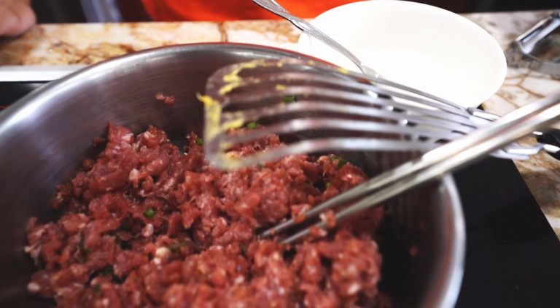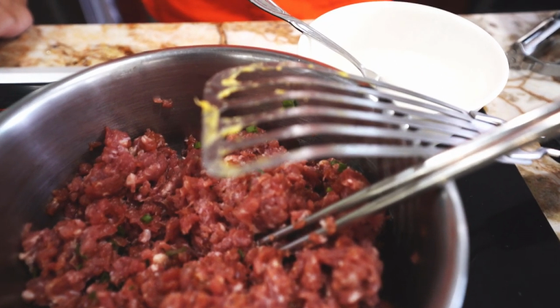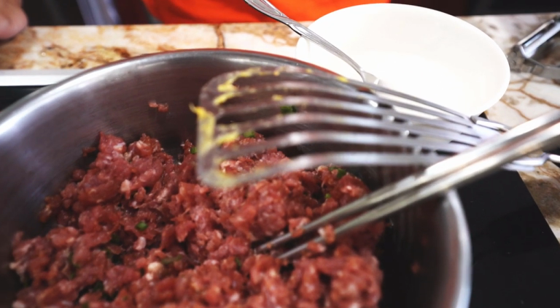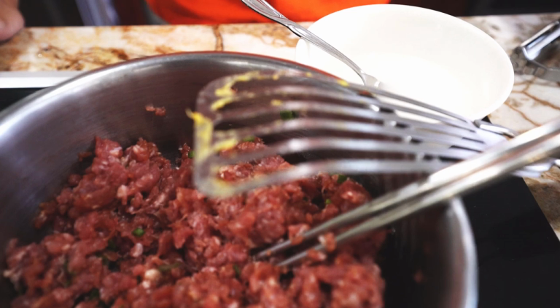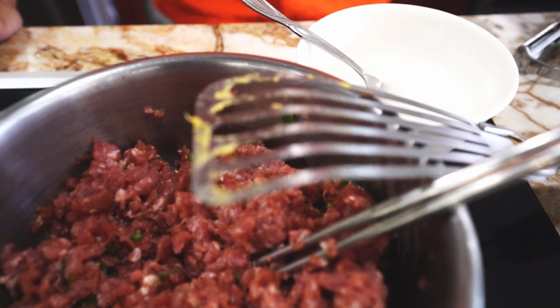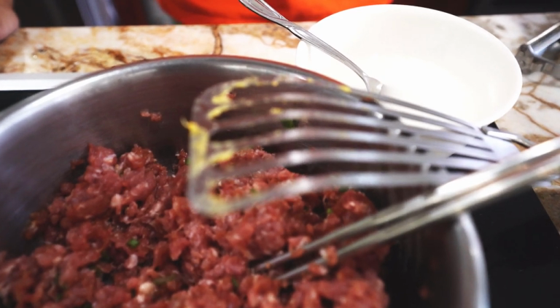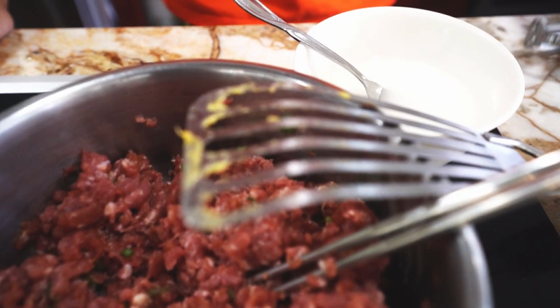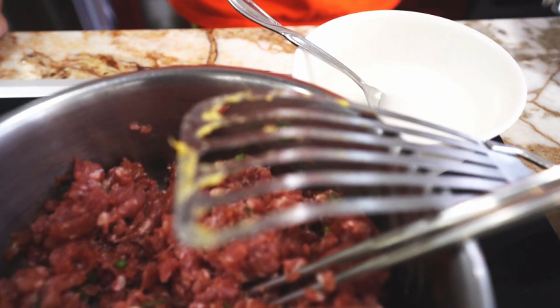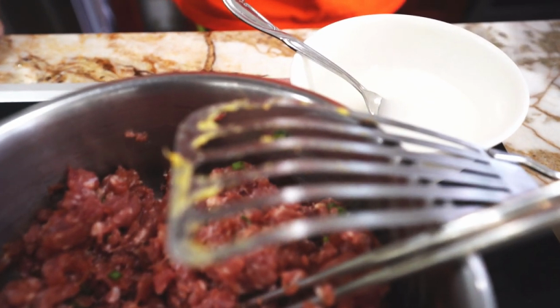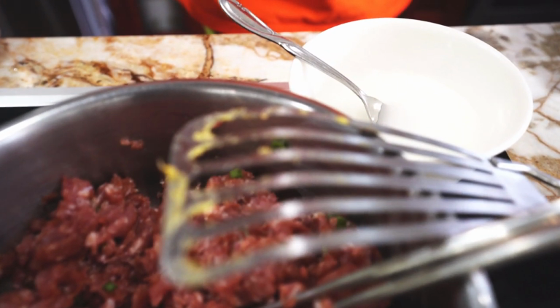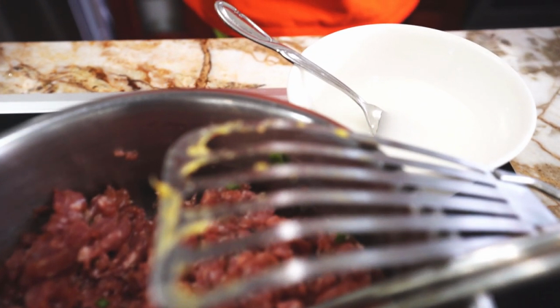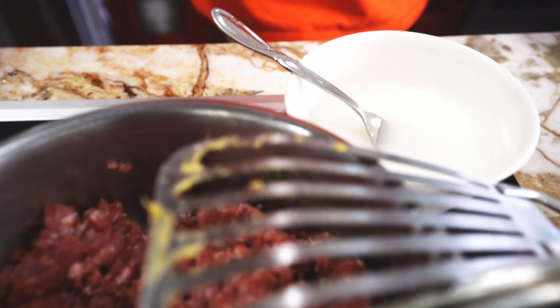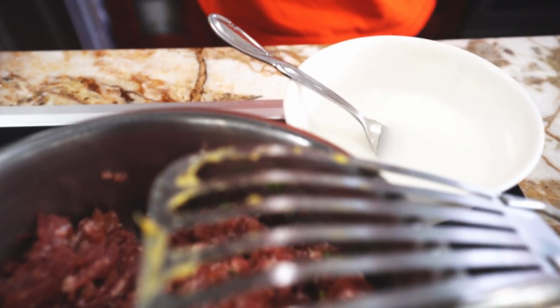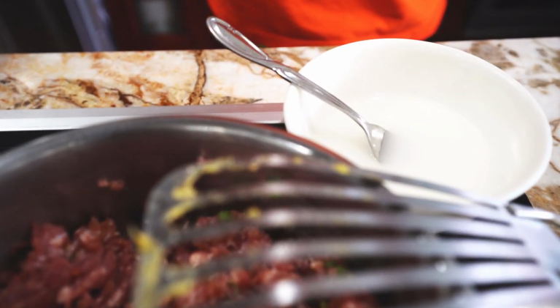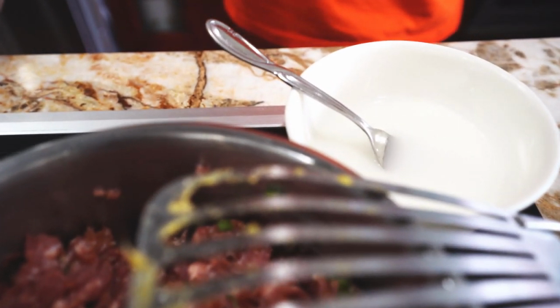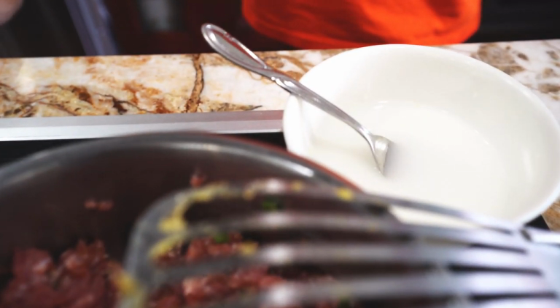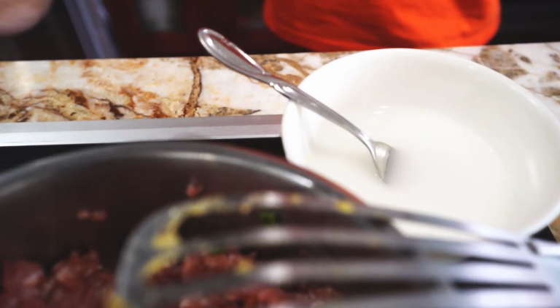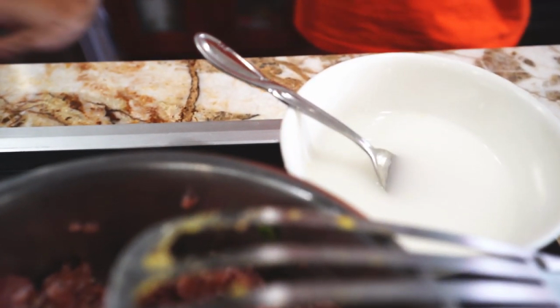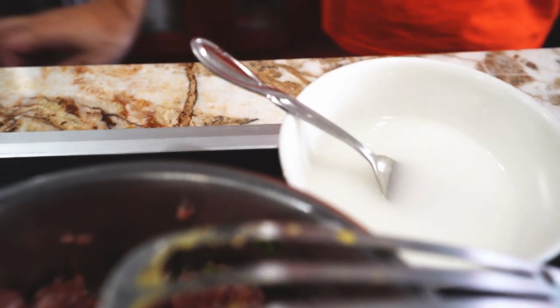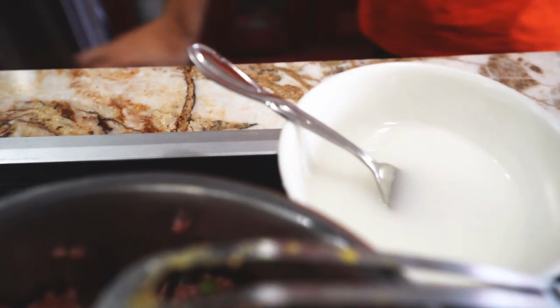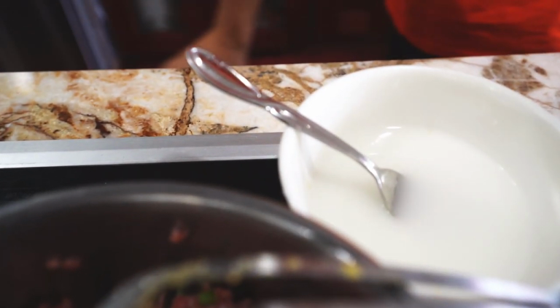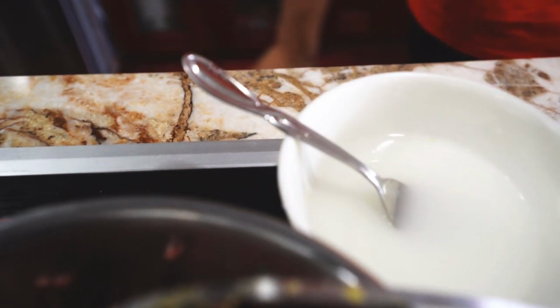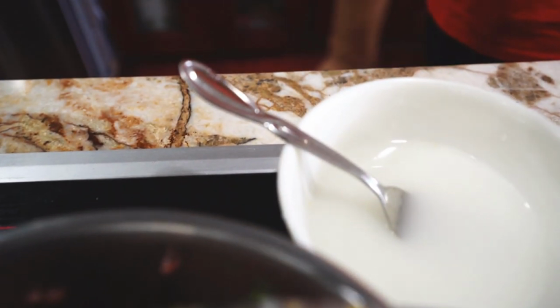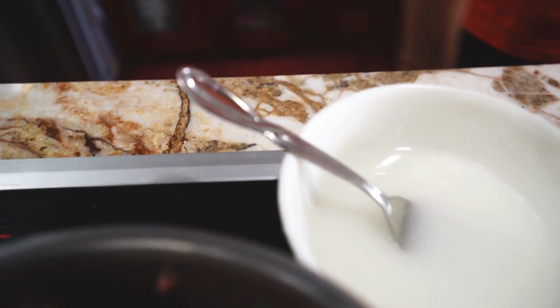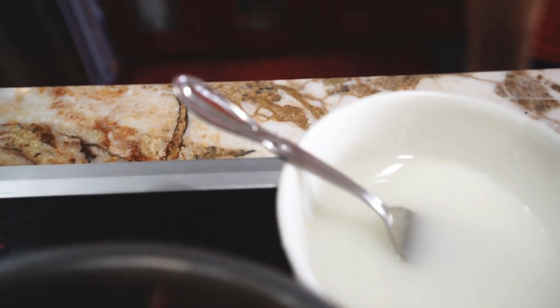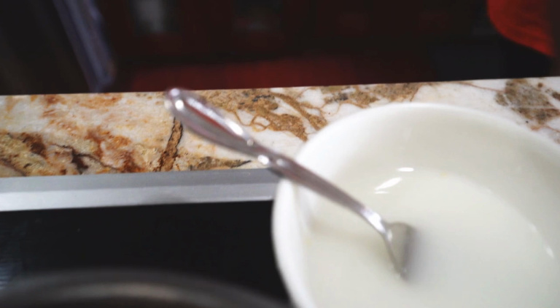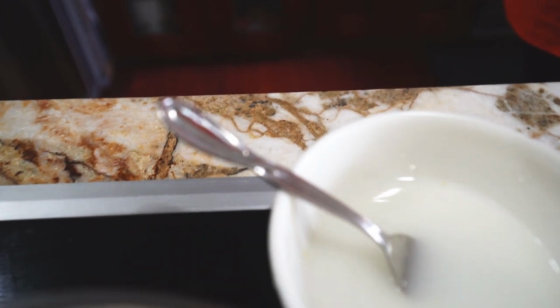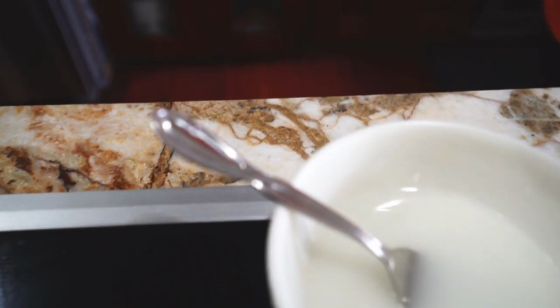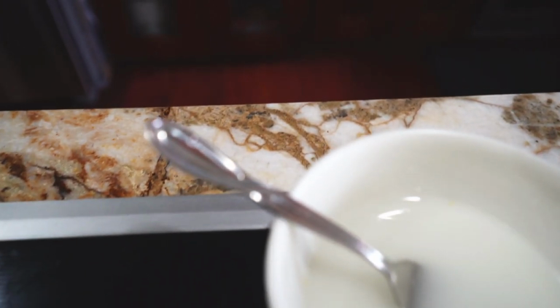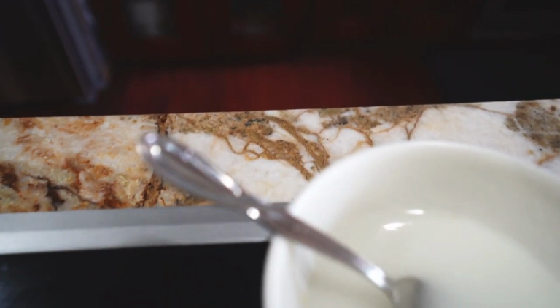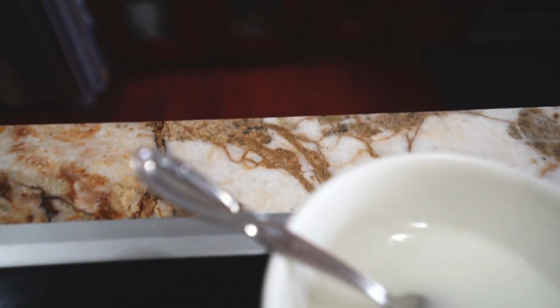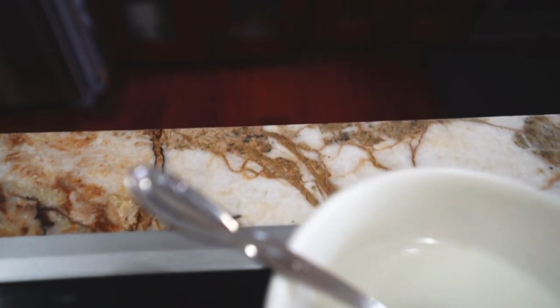We are also going to measure out a quarter cup of mirin, or rice wine, and a cup of water with a tablespoon of cornstarch.